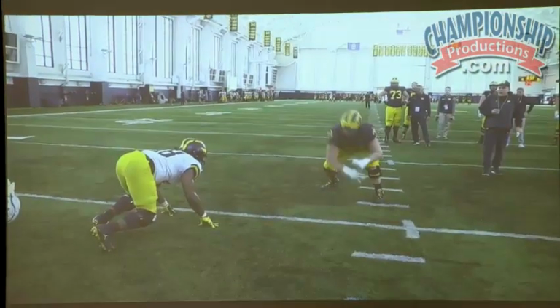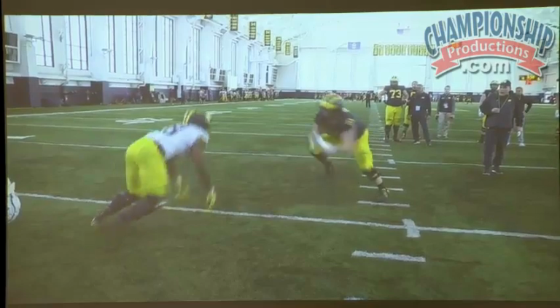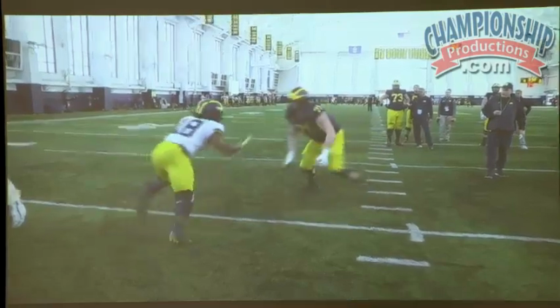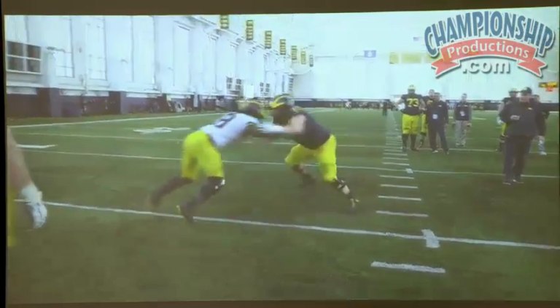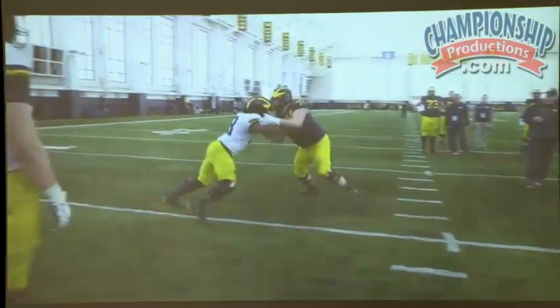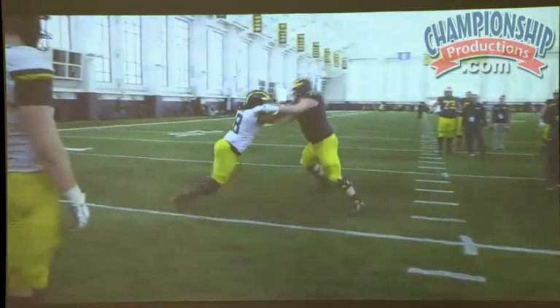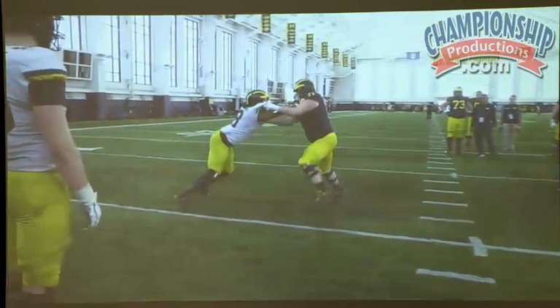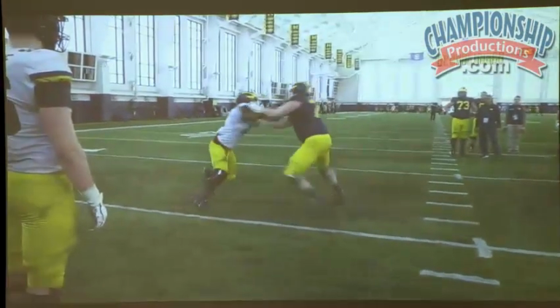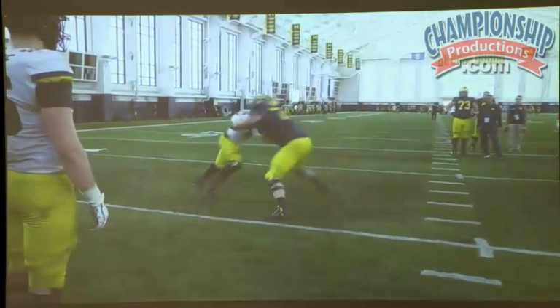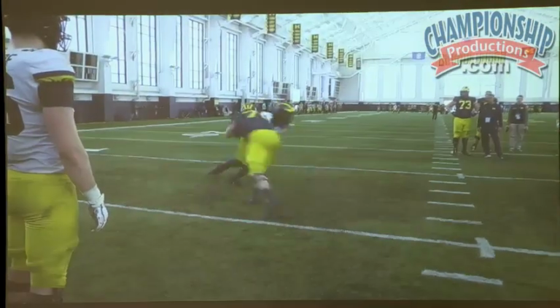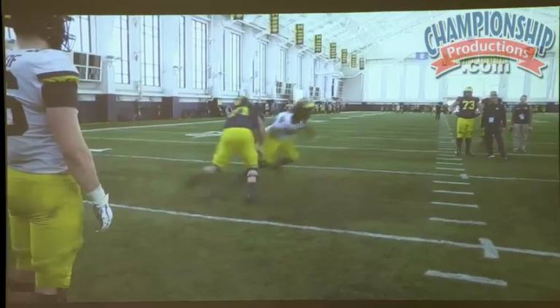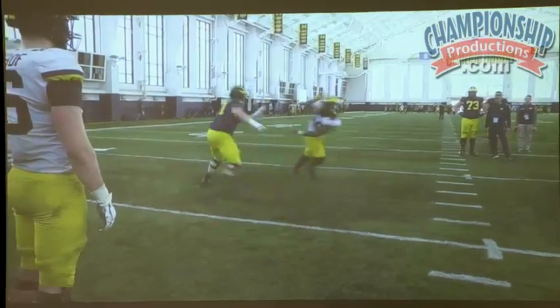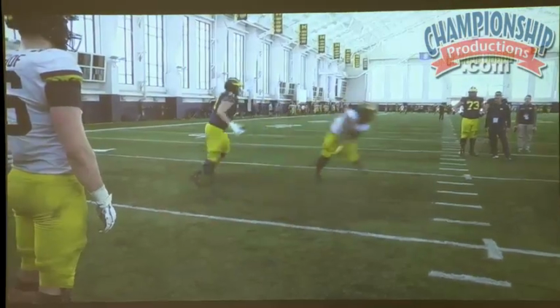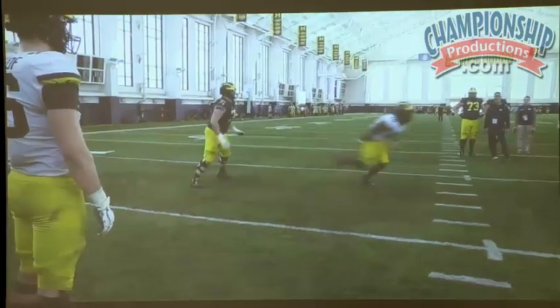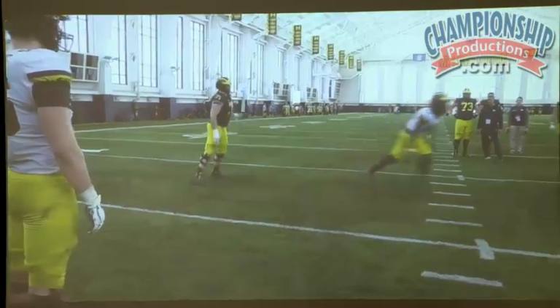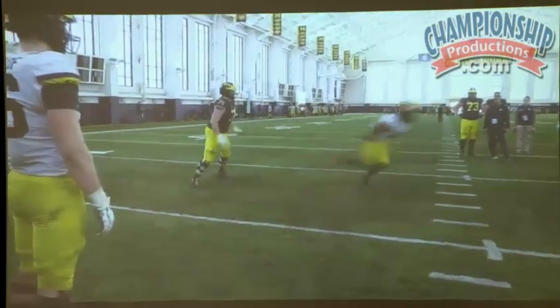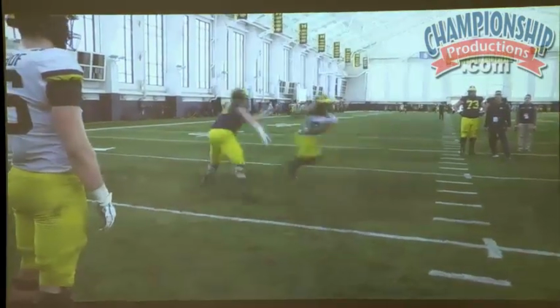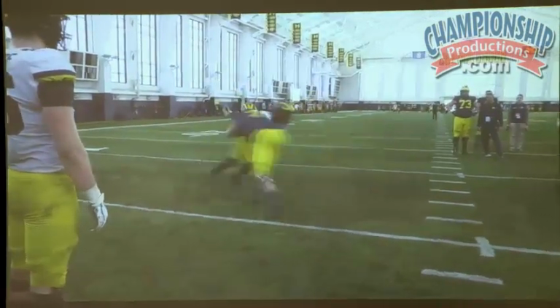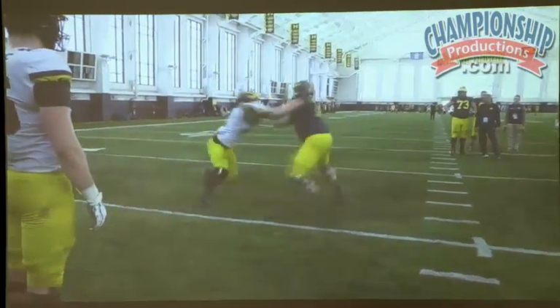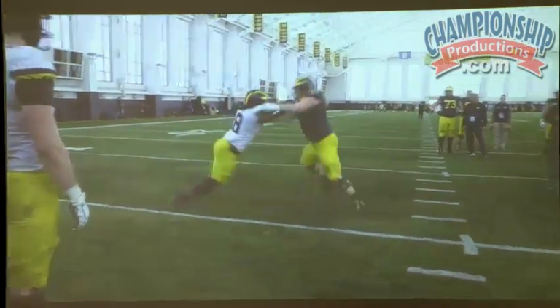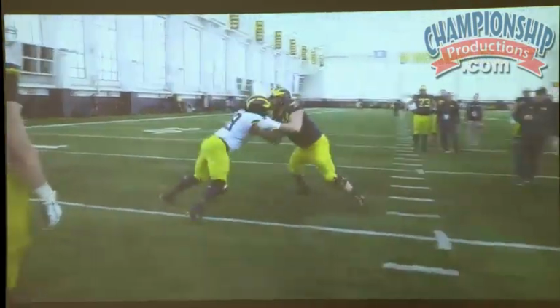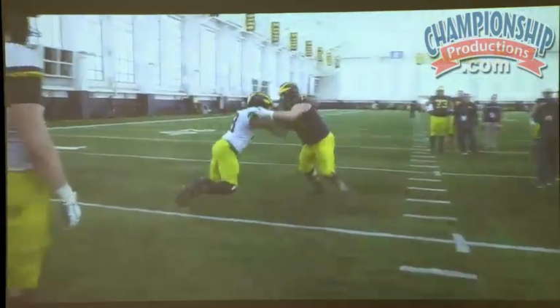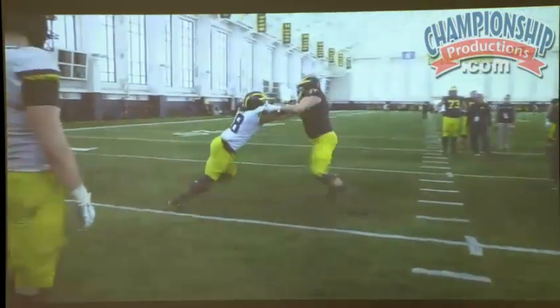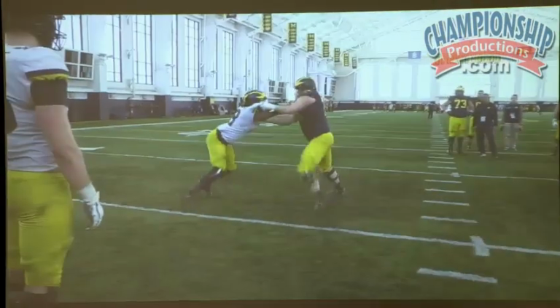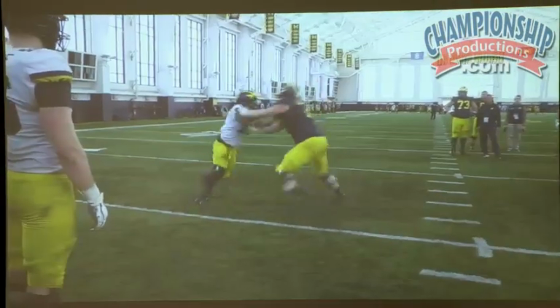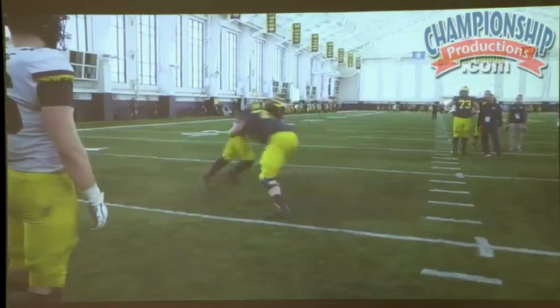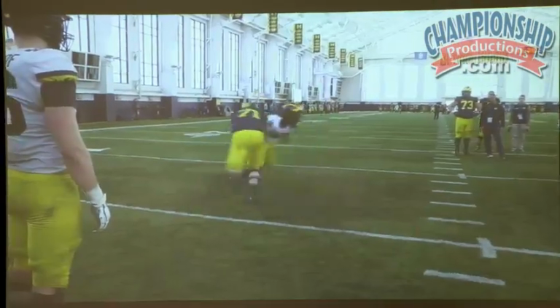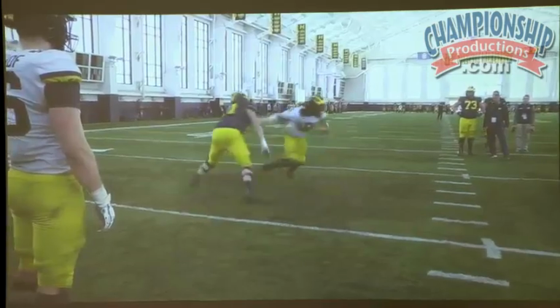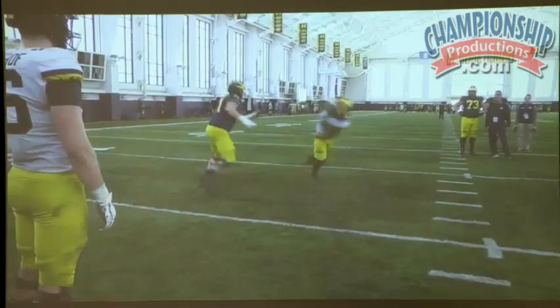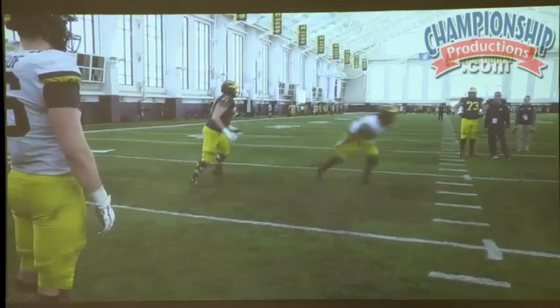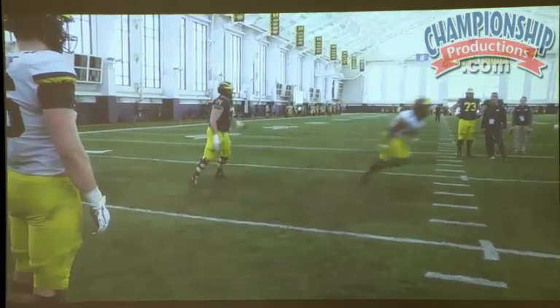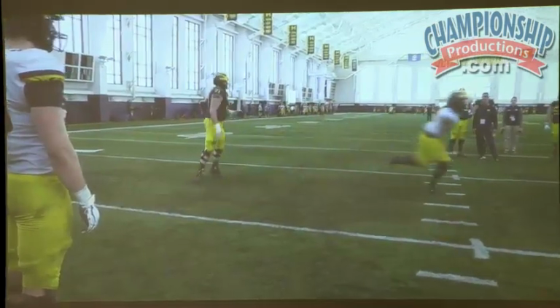Knowing your key, where your hand placement should be — control him, shed him.